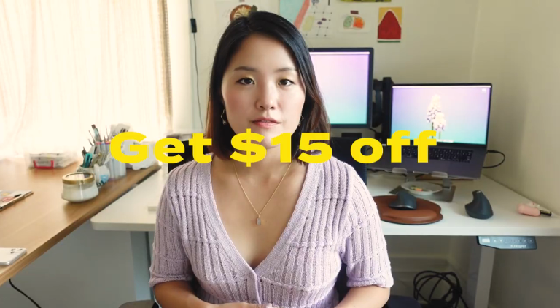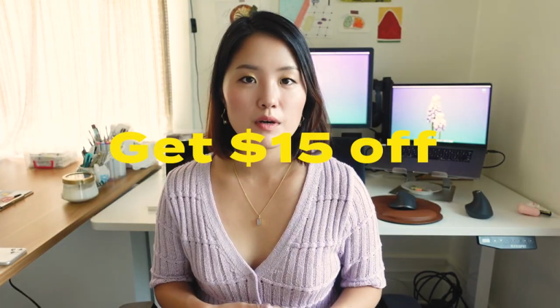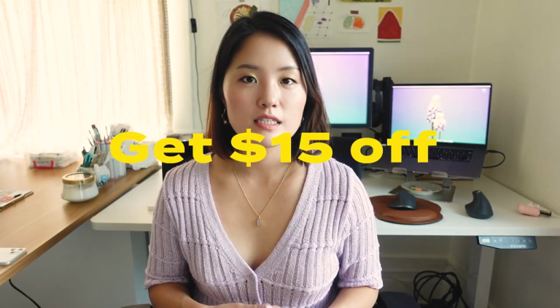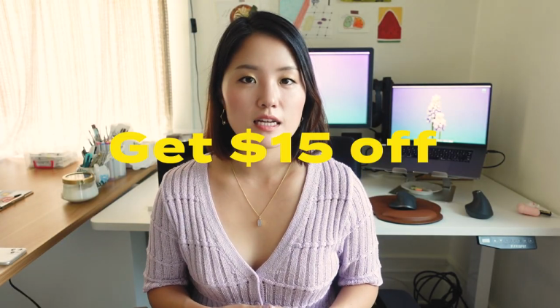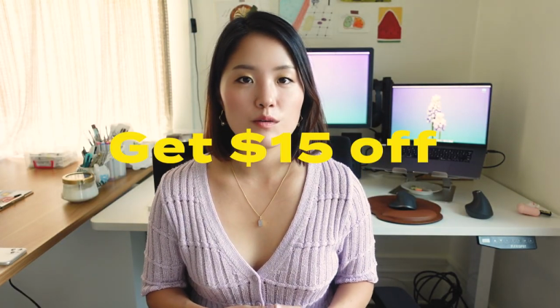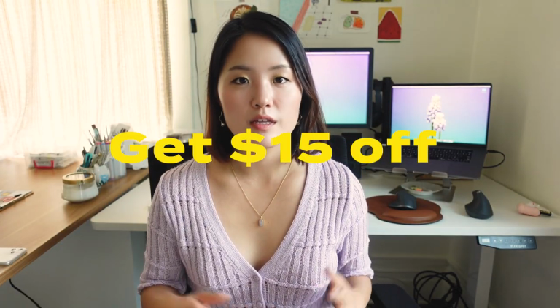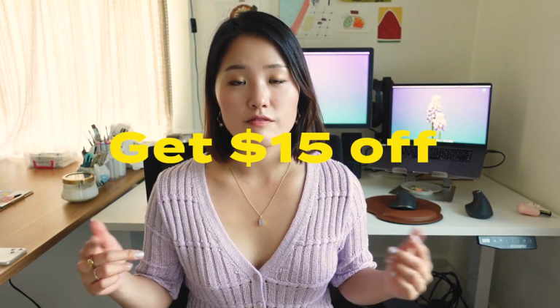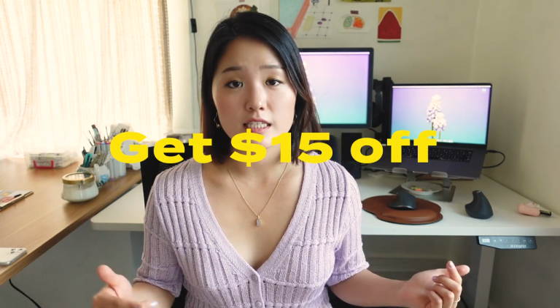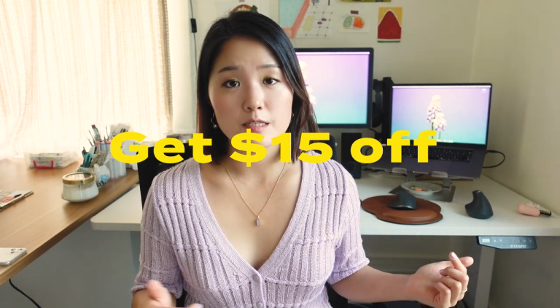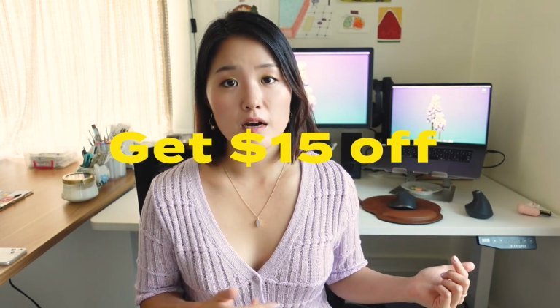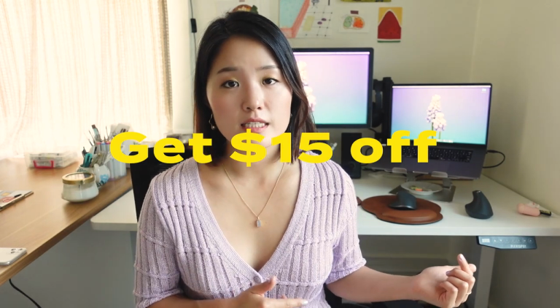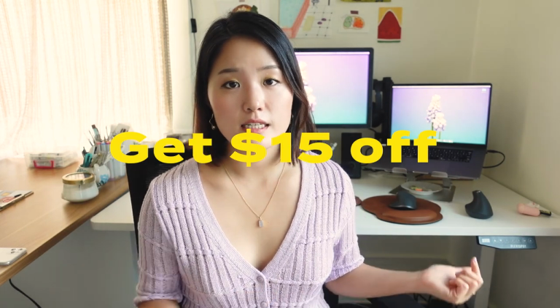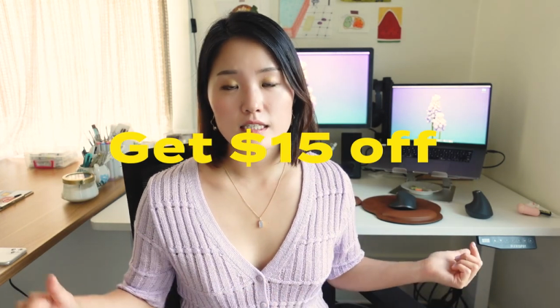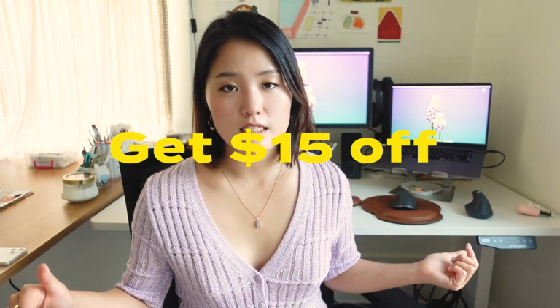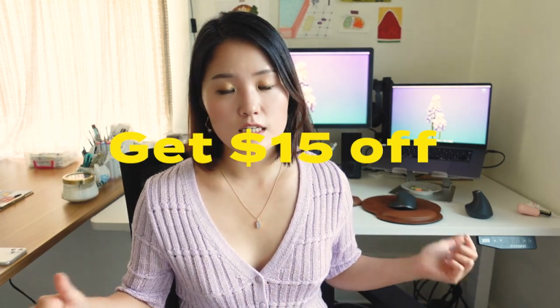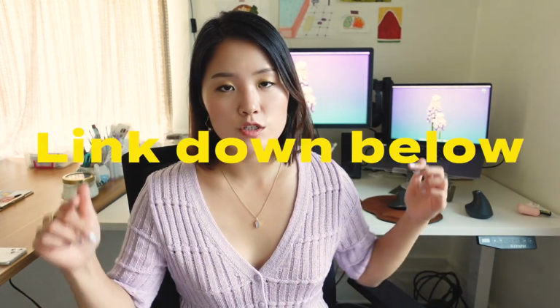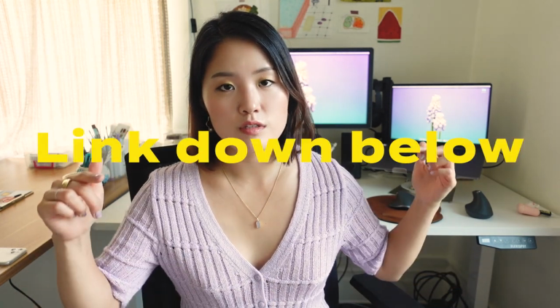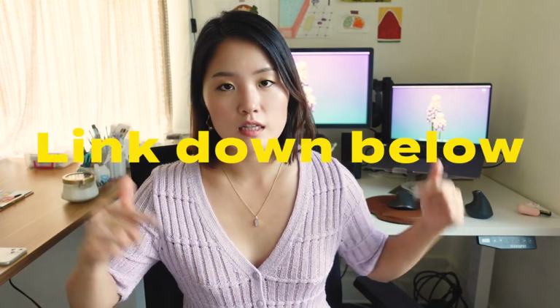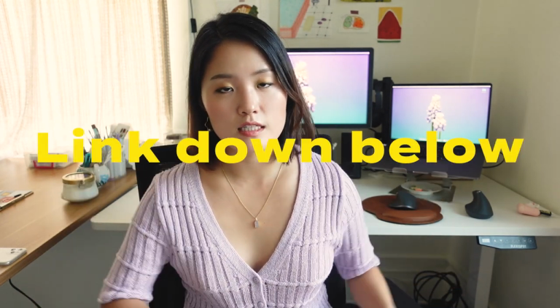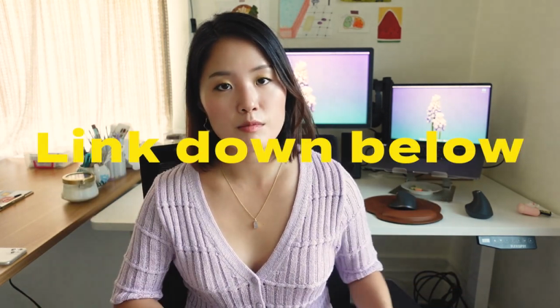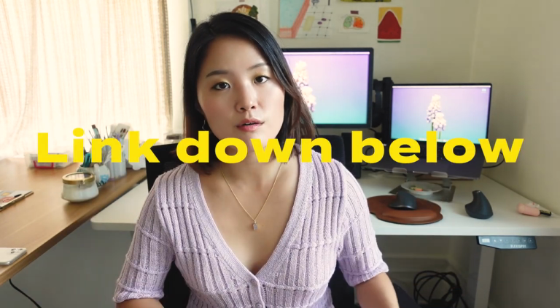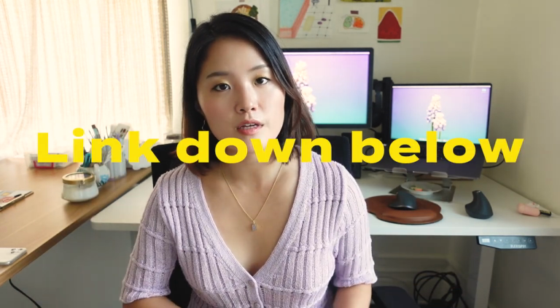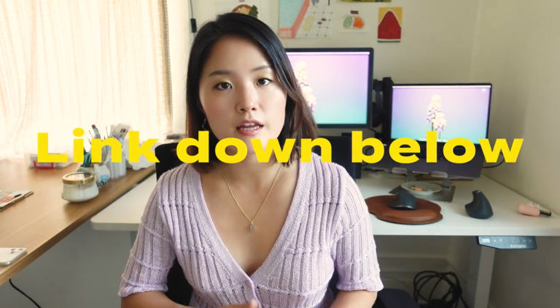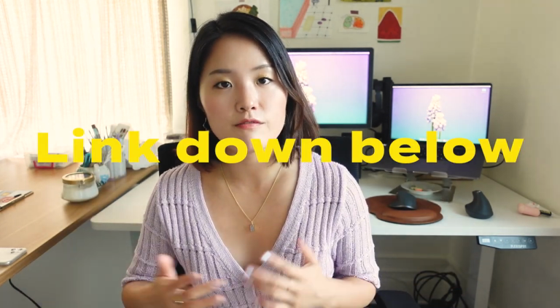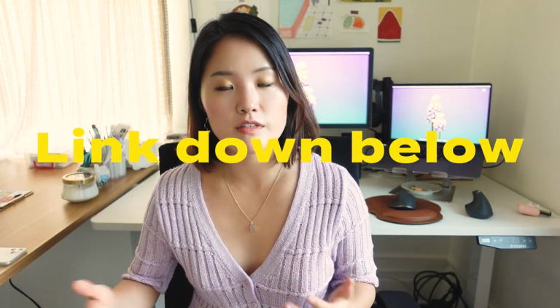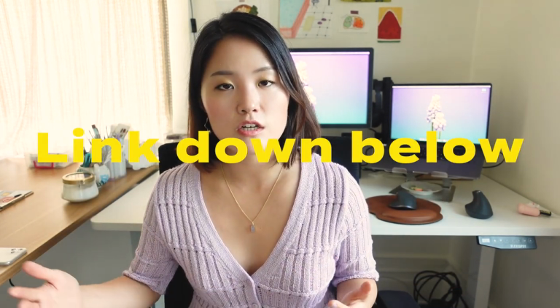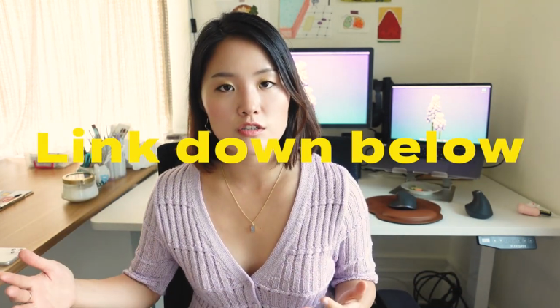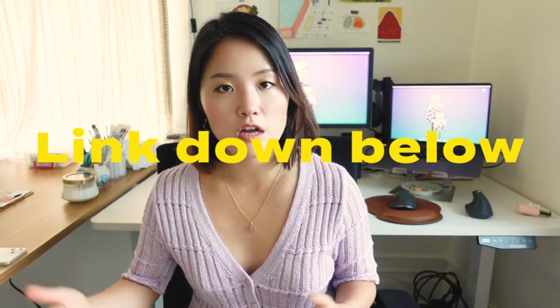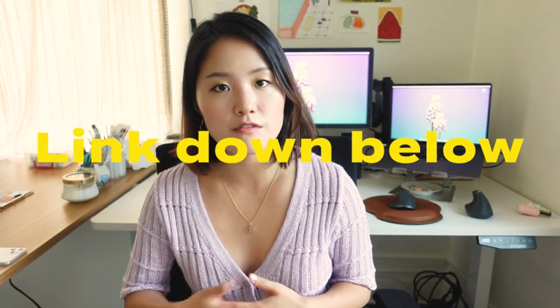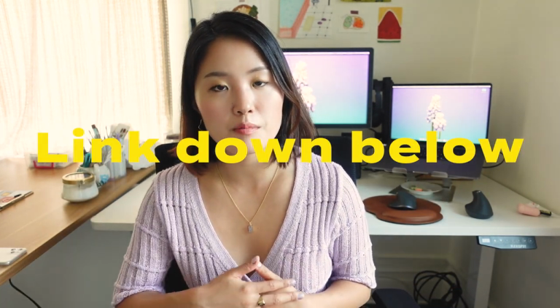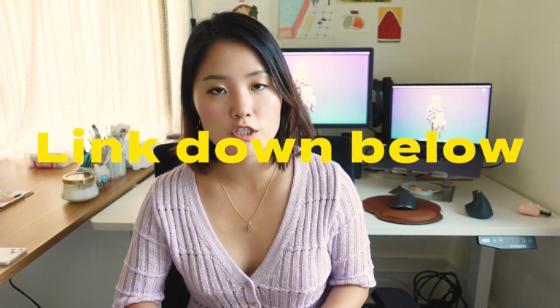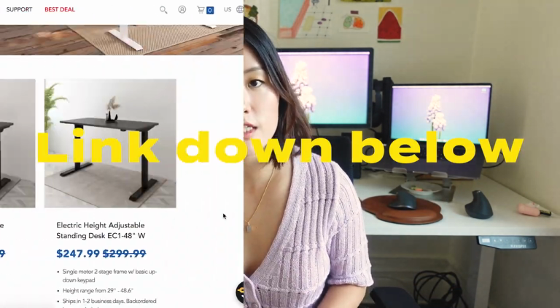If you want a discount on the FlexiSpot standing desk, use the link down below — you can get $15 off your purchase.